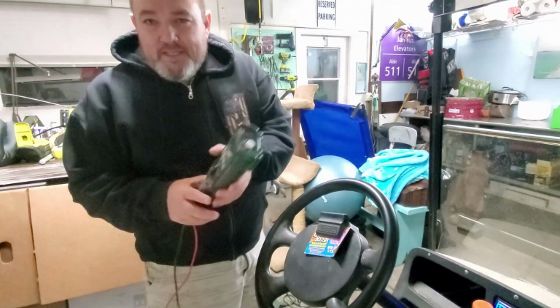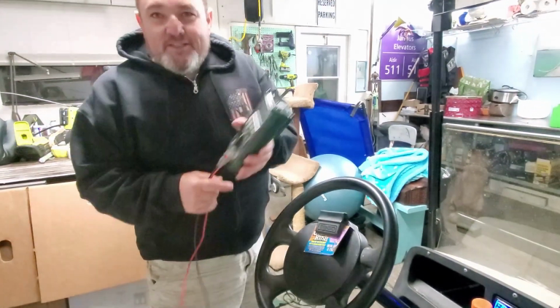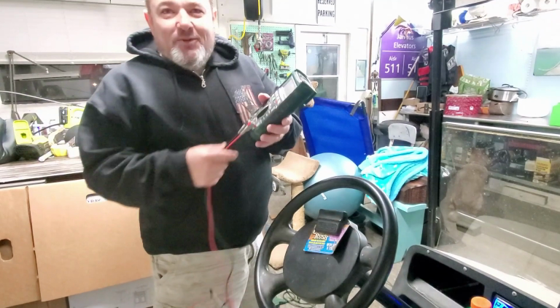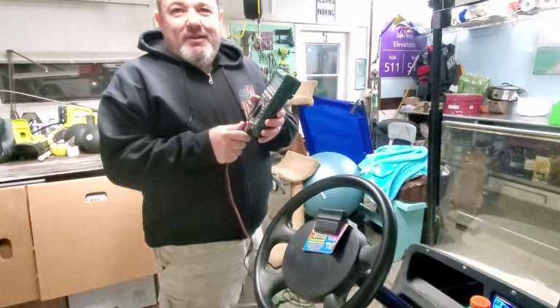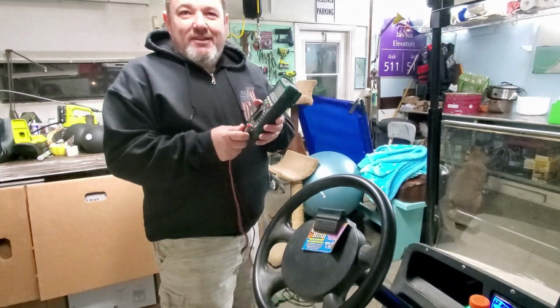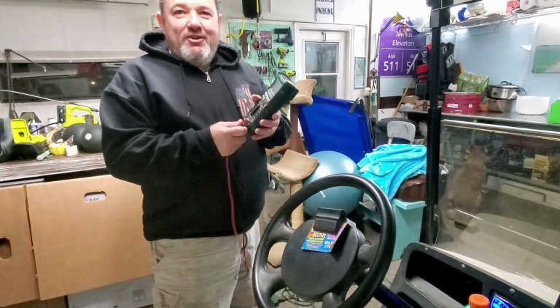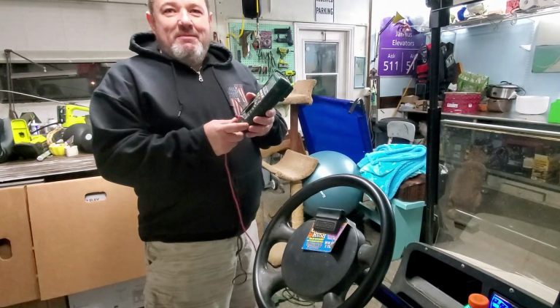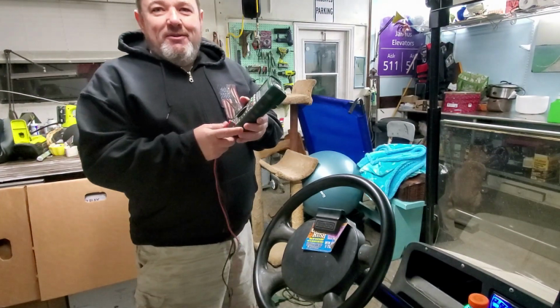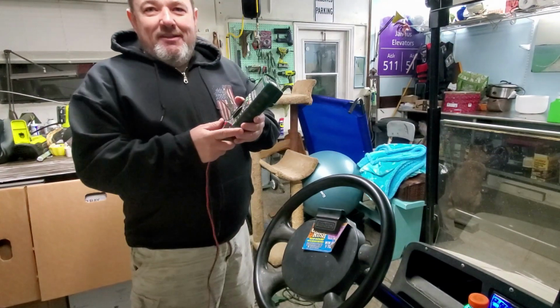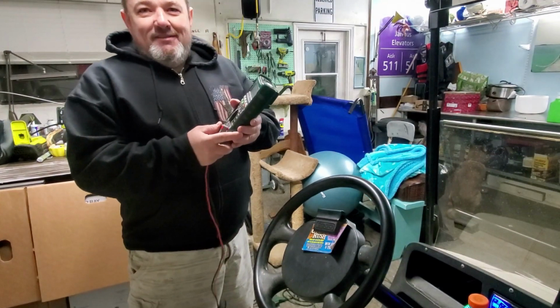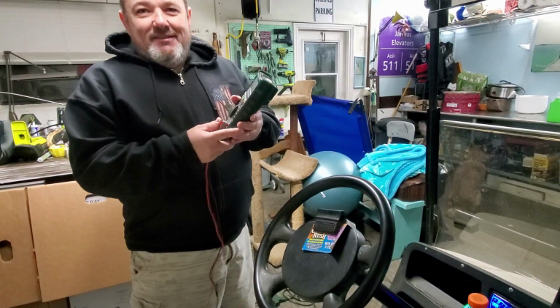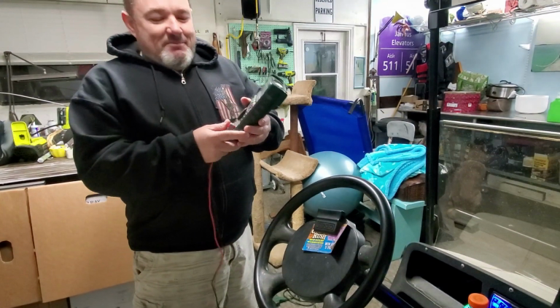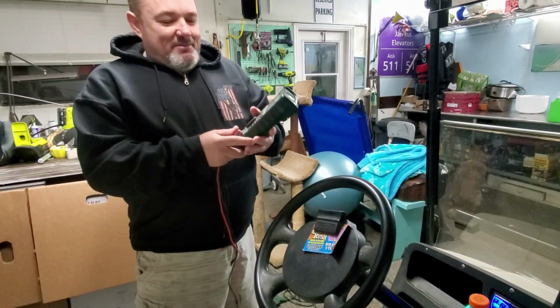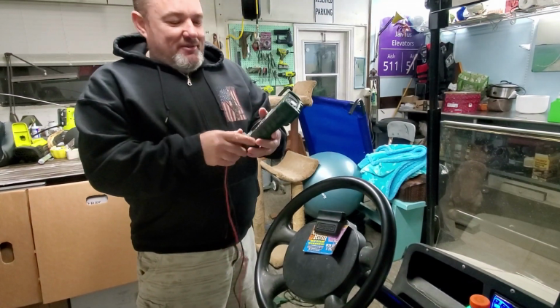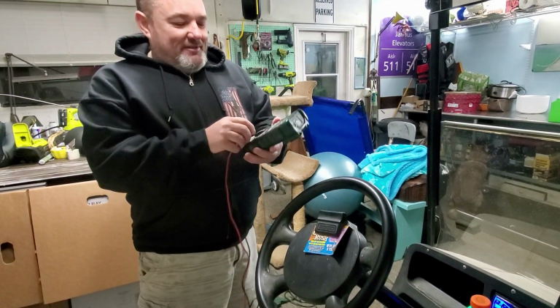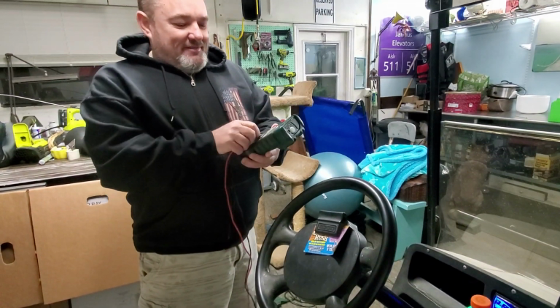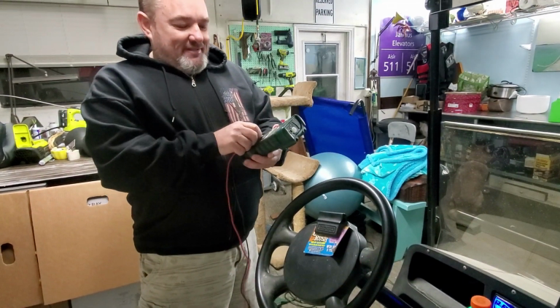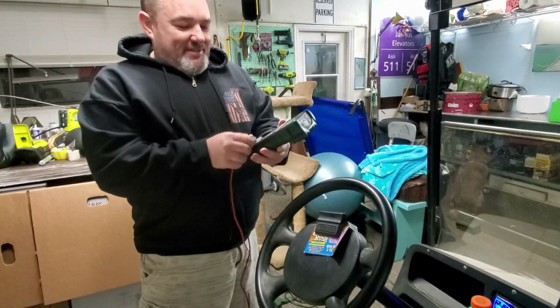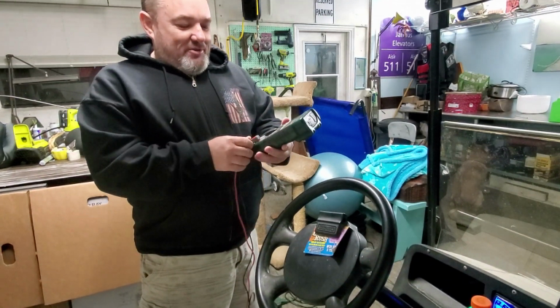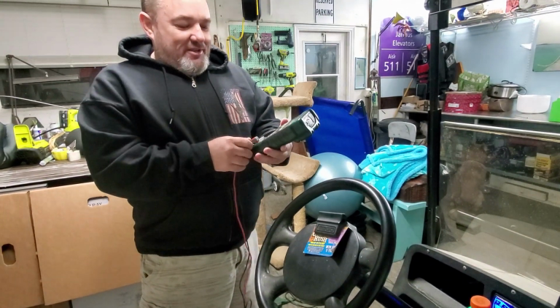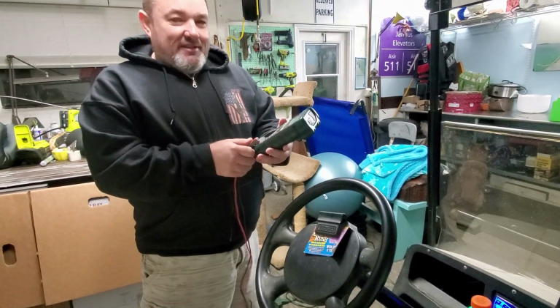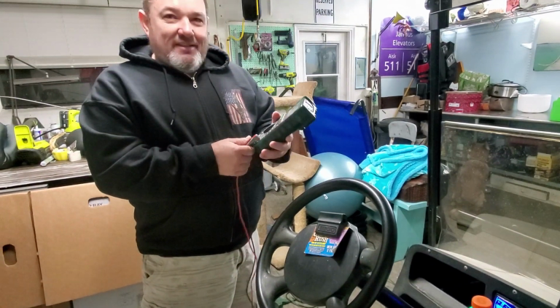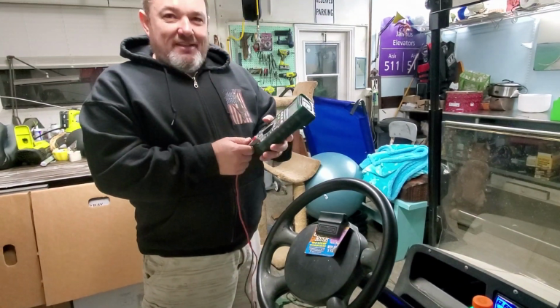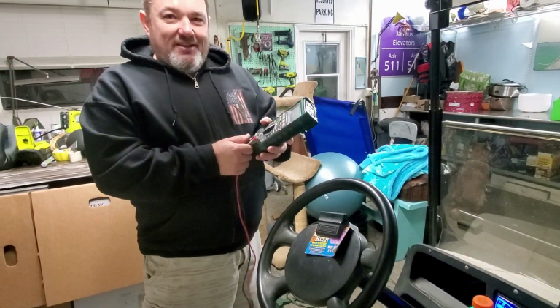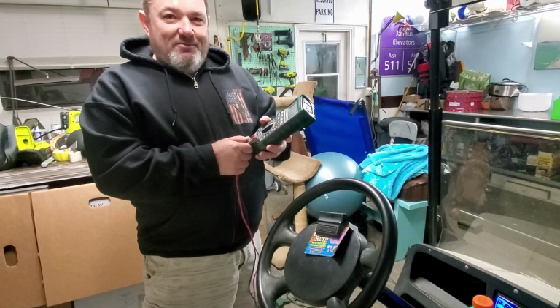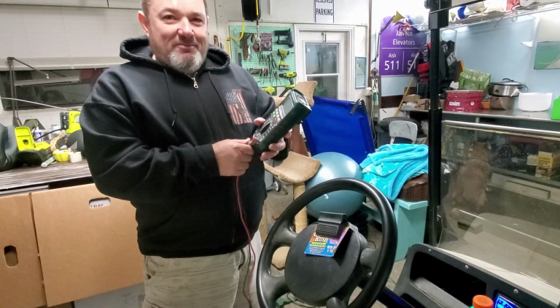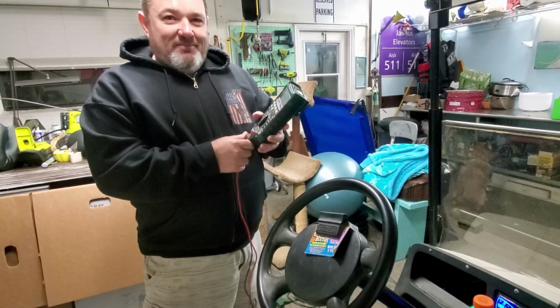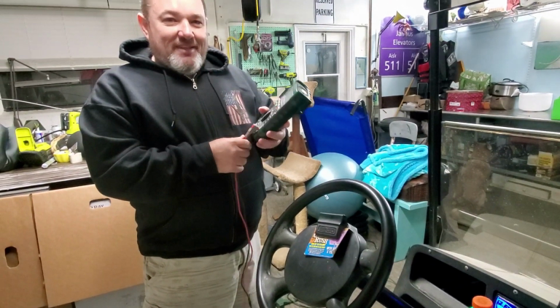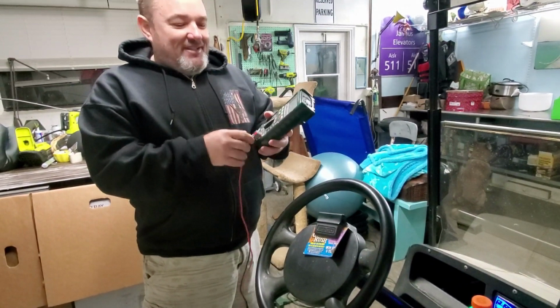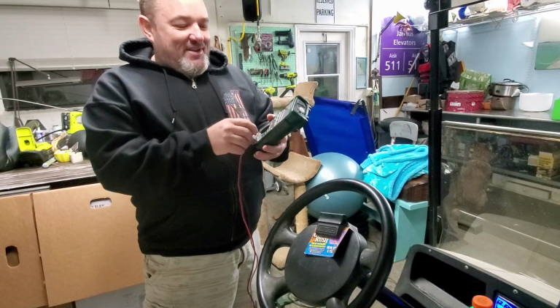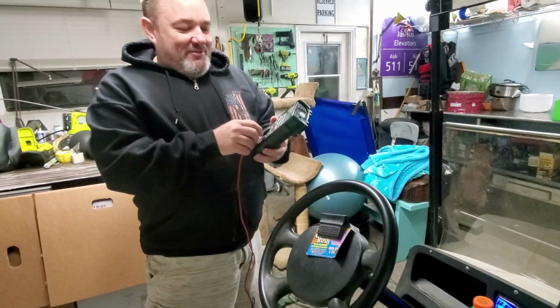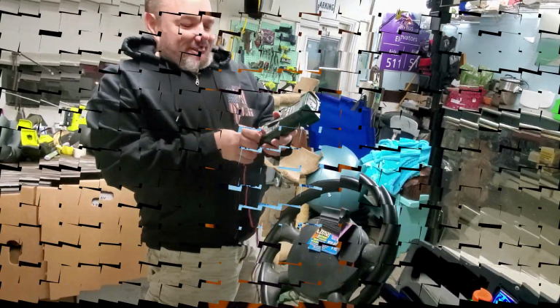So, are you happy with it? Yep, I'm happy with it — that's pretty good. Now I'm warm. It's time for dinner.